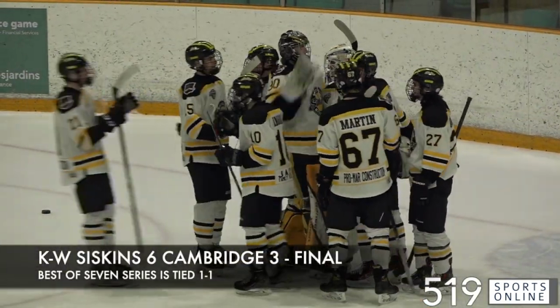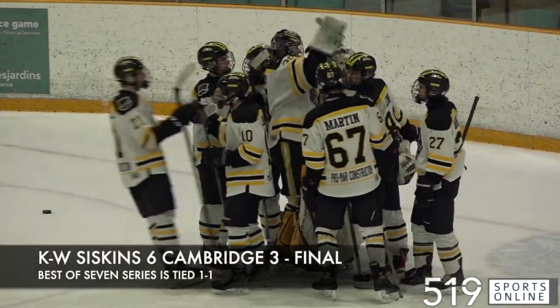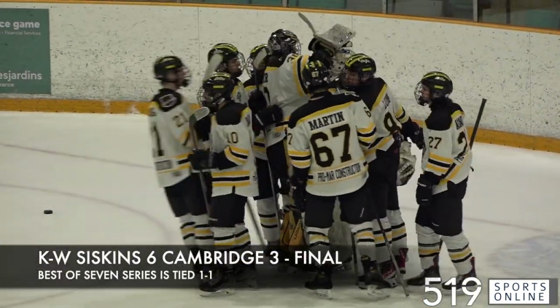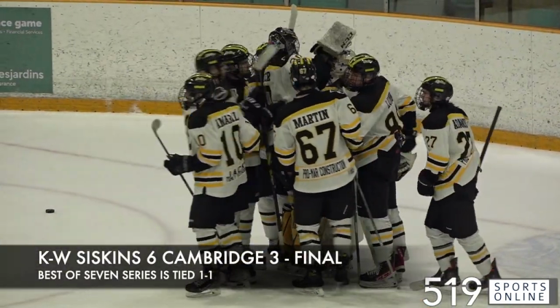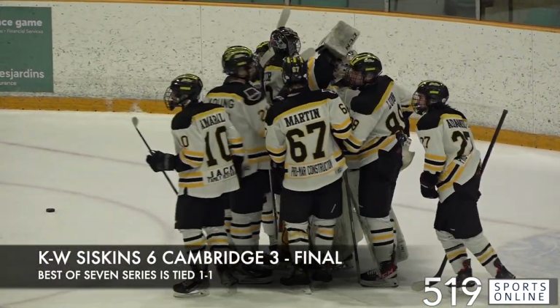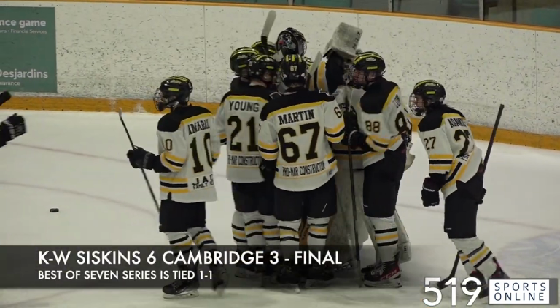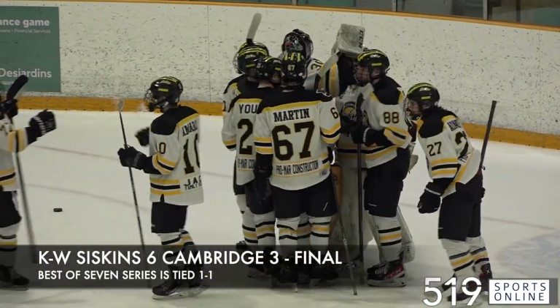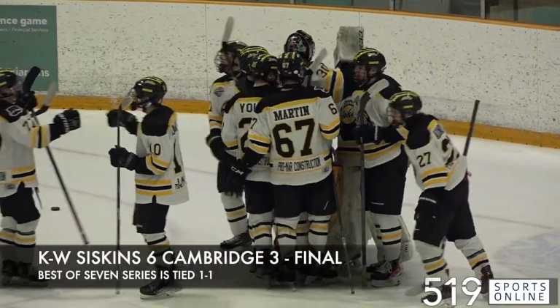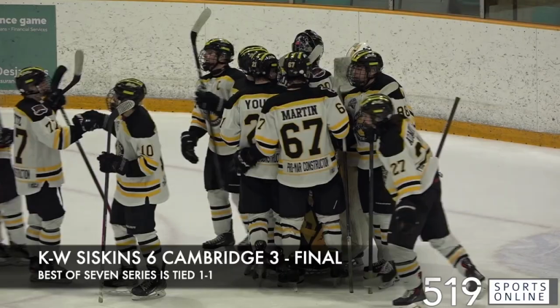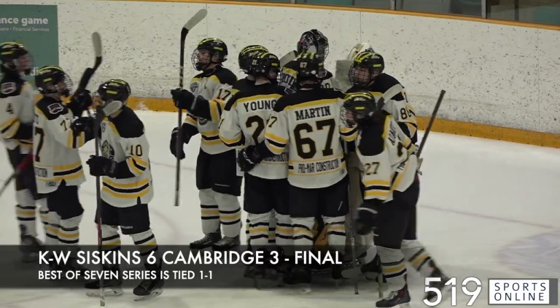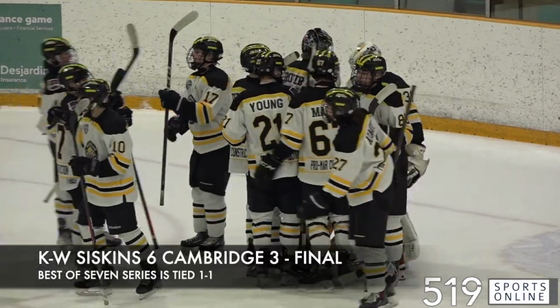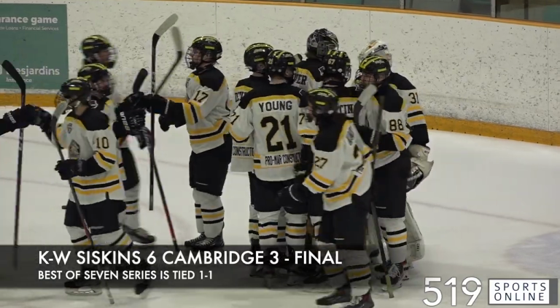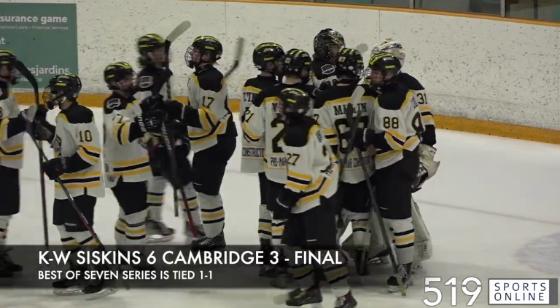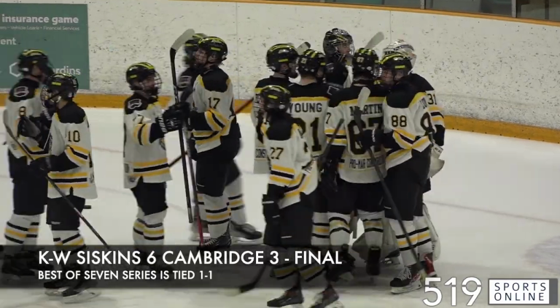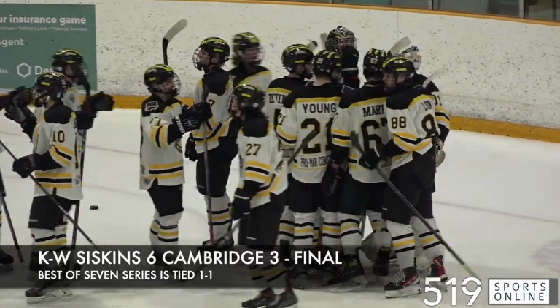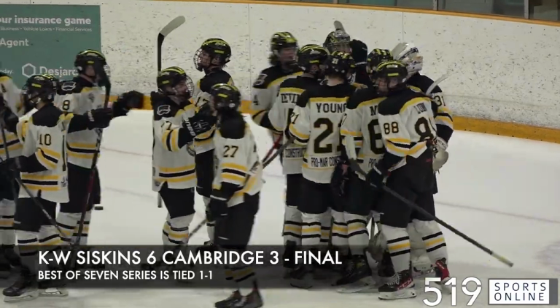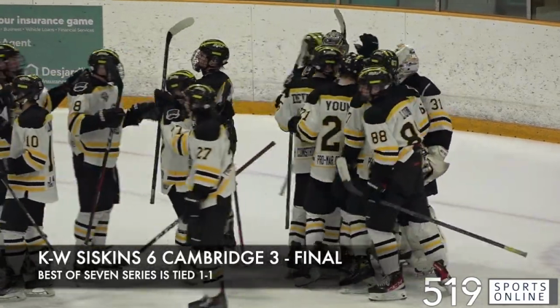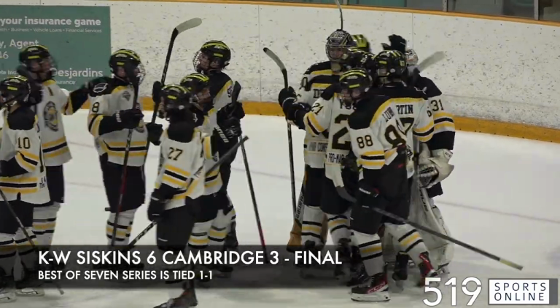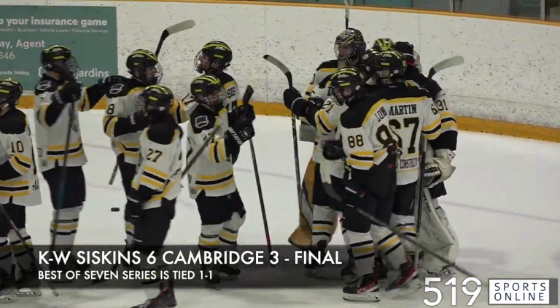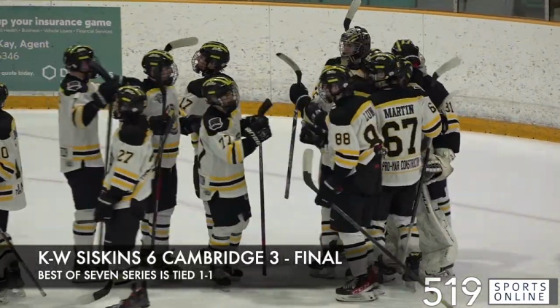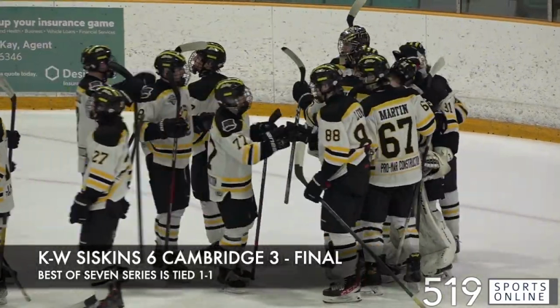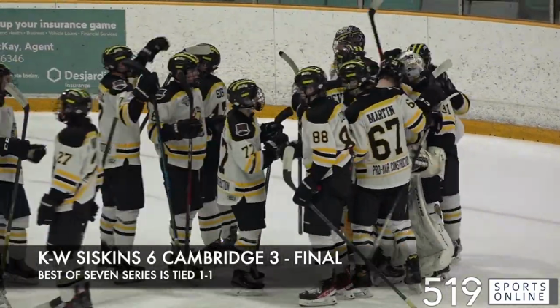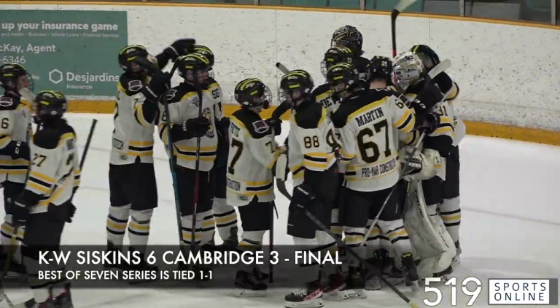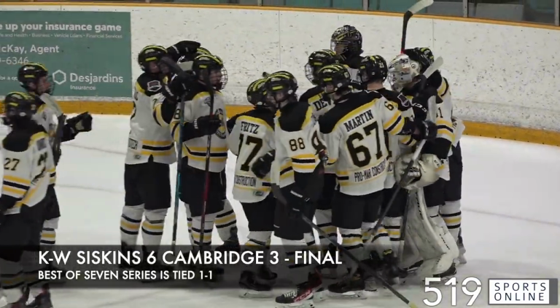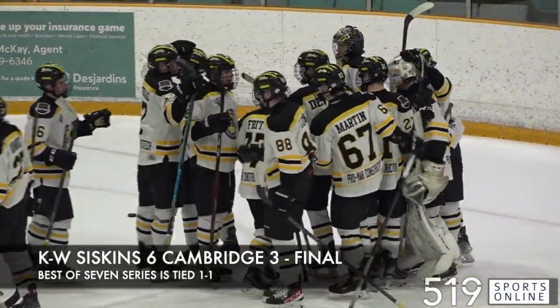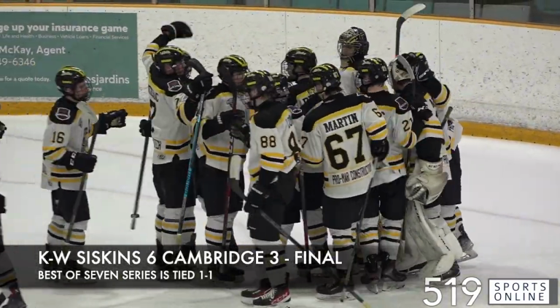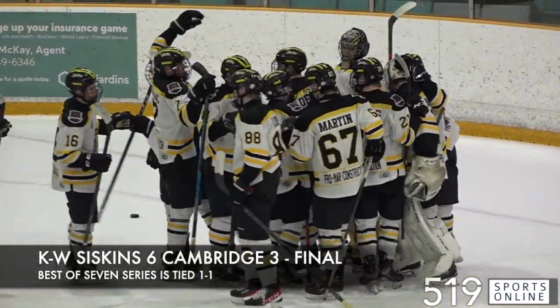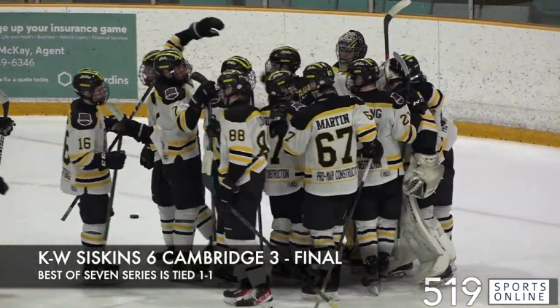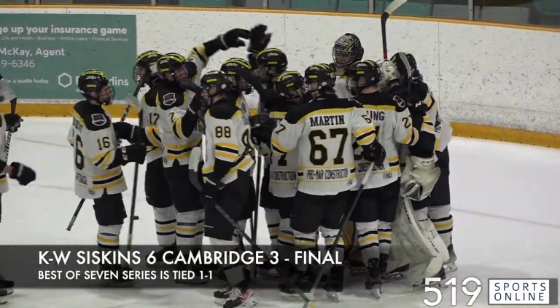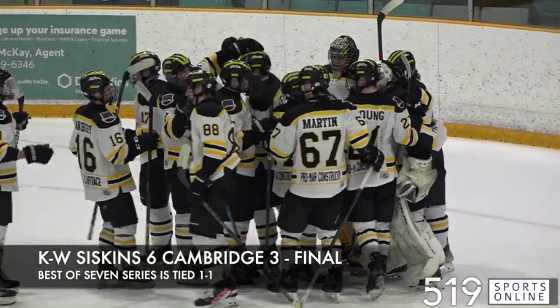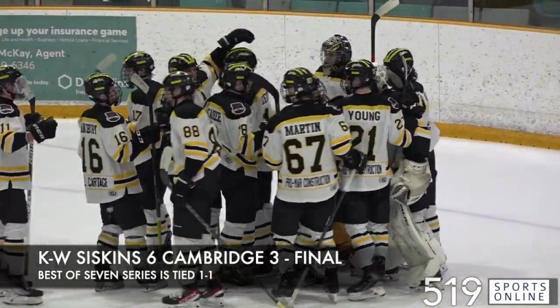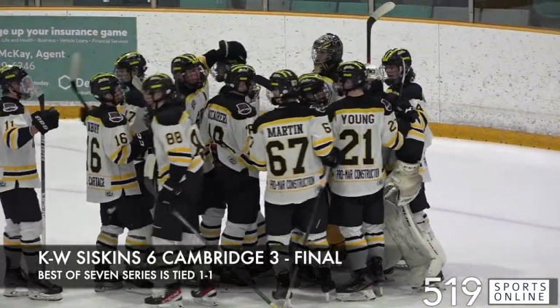Game 3 will be played on Saturday night back in Cambridge. Puck drop is at 7 o'clock.